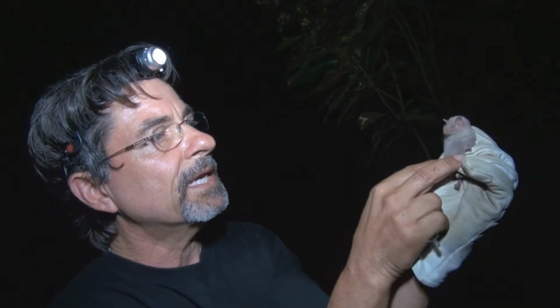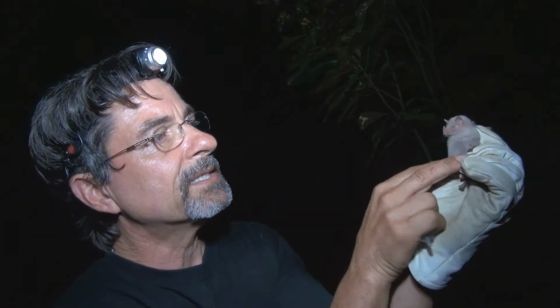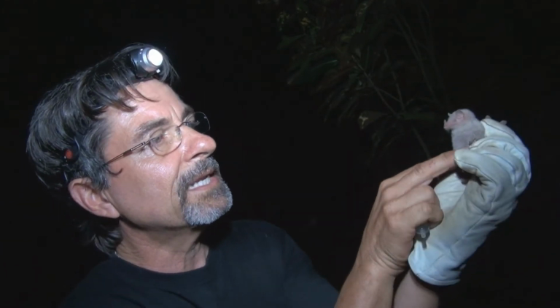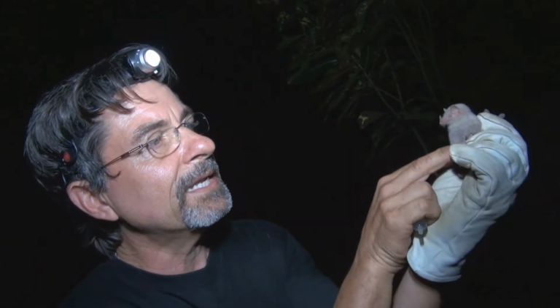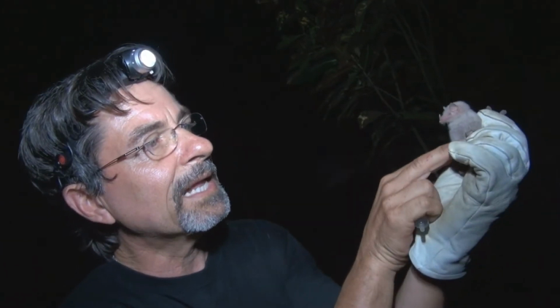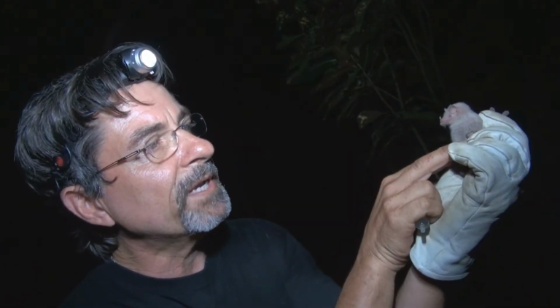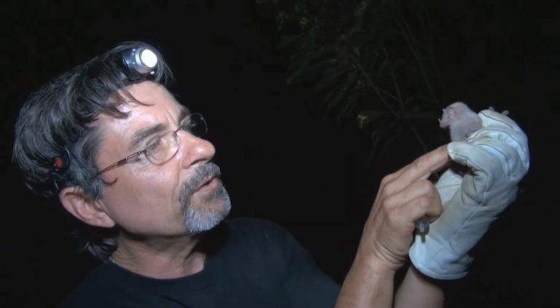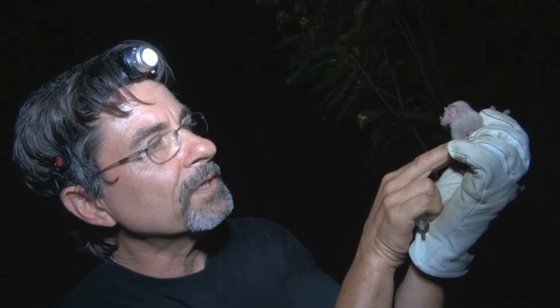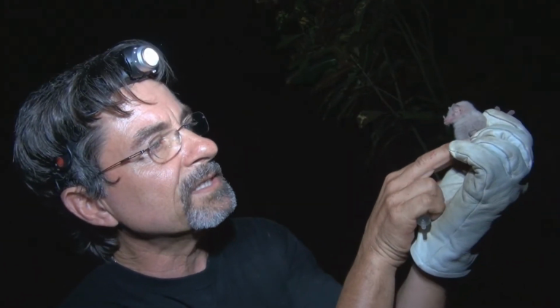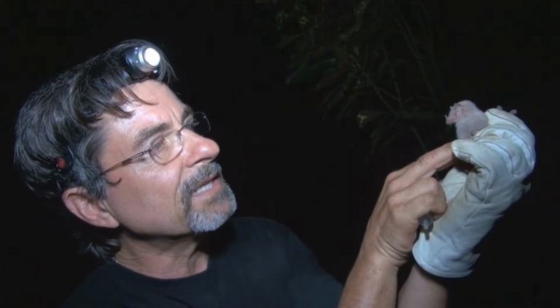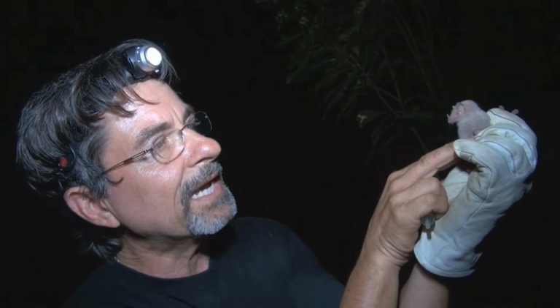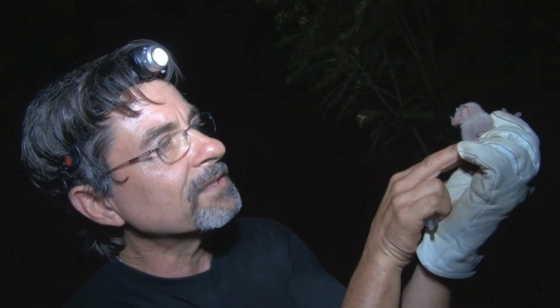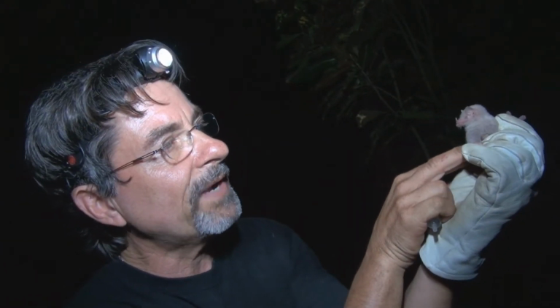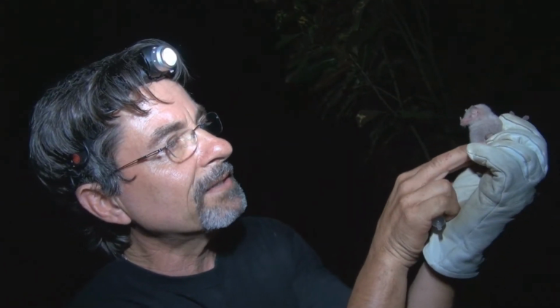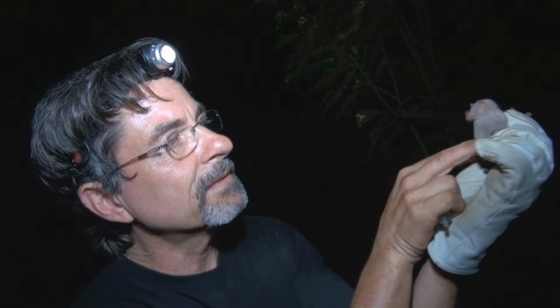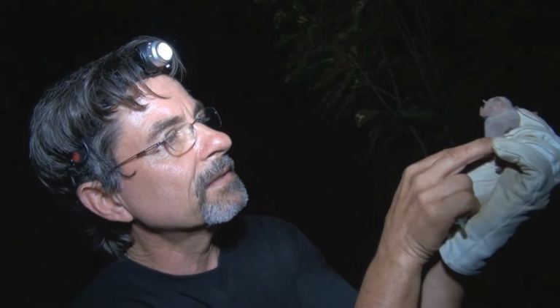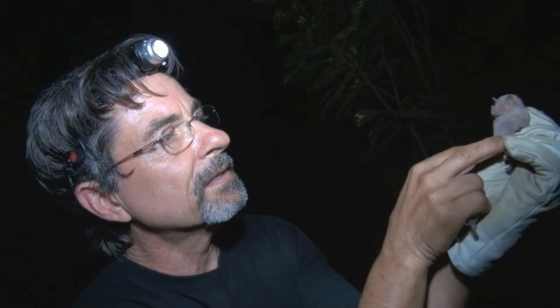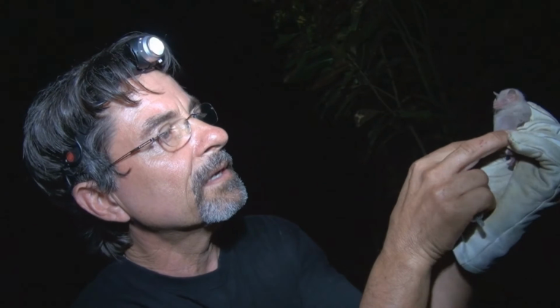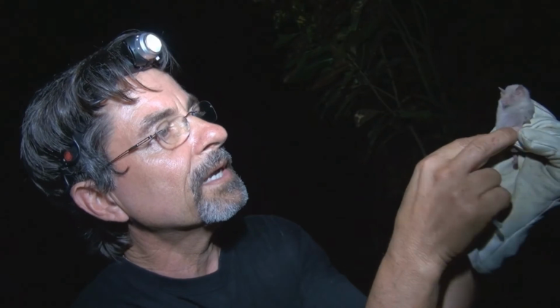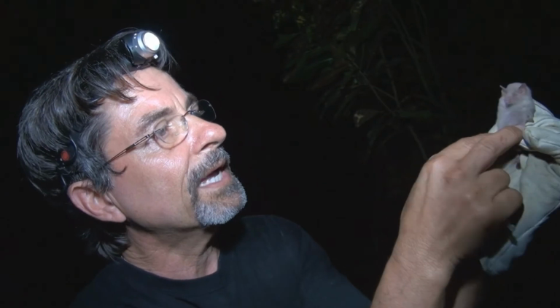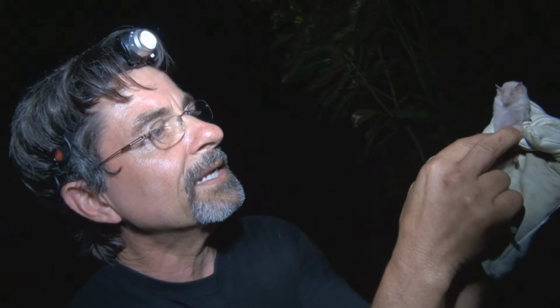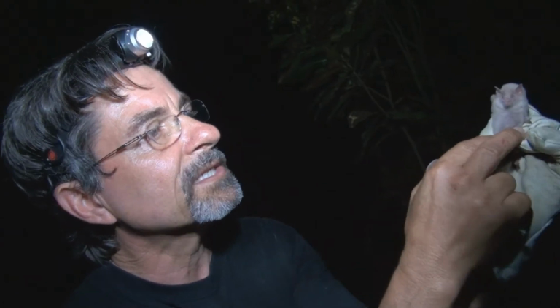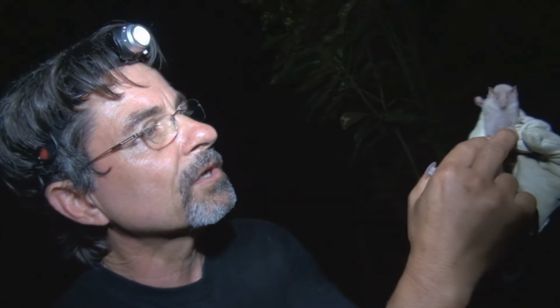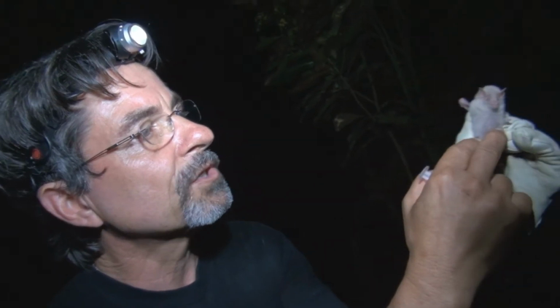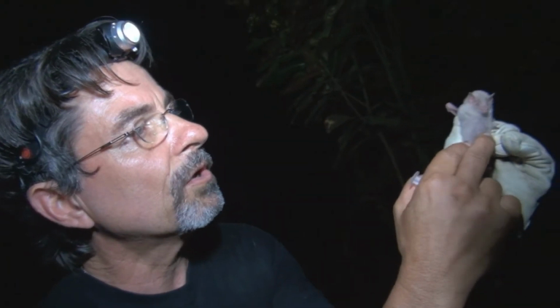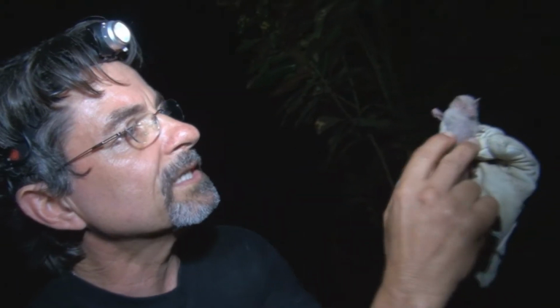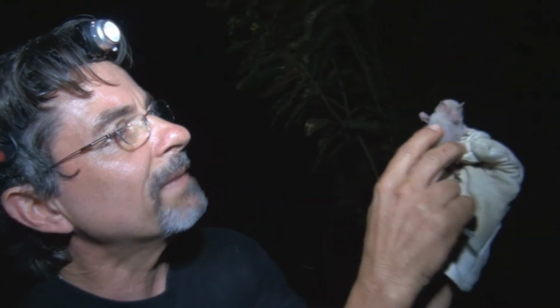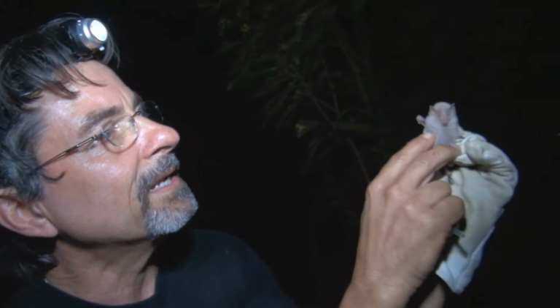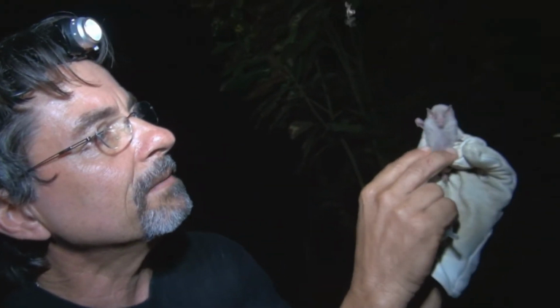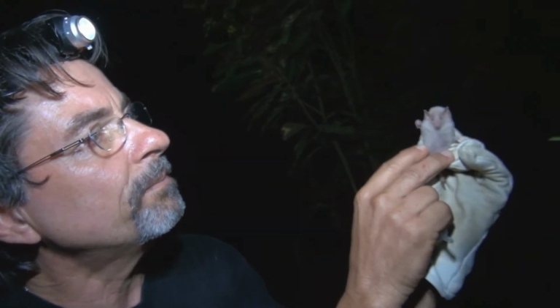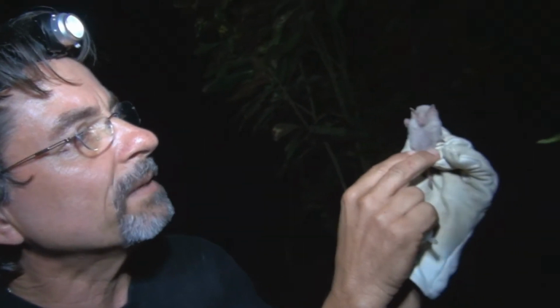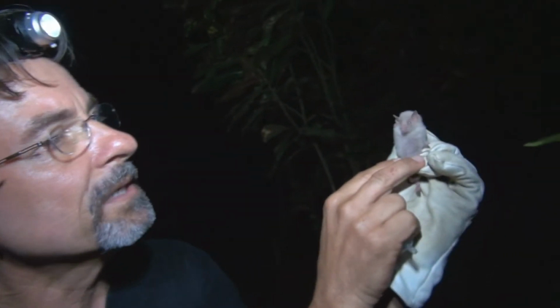It's clearly an albino — you can see the eyes are red and it's lost all its melanin pigment.